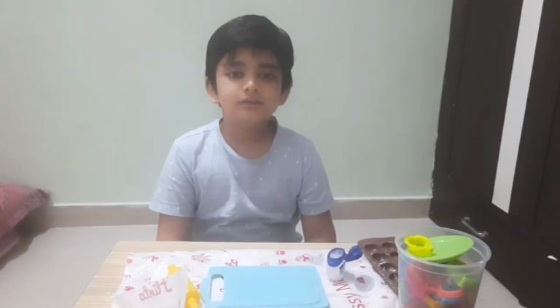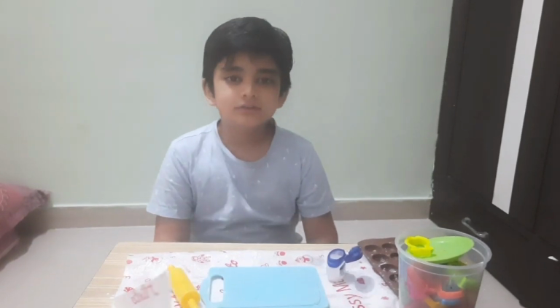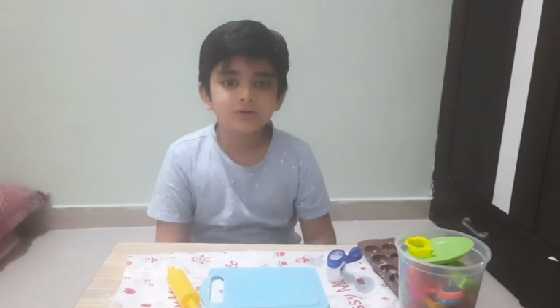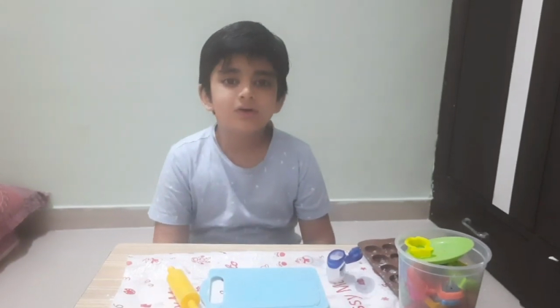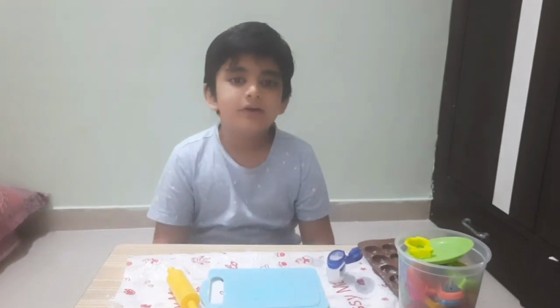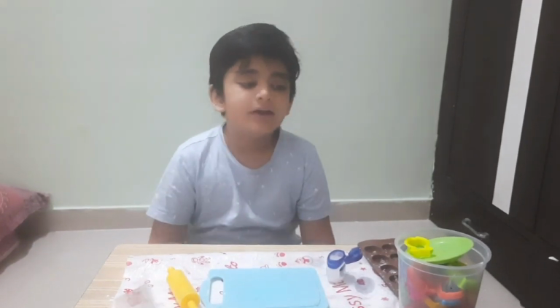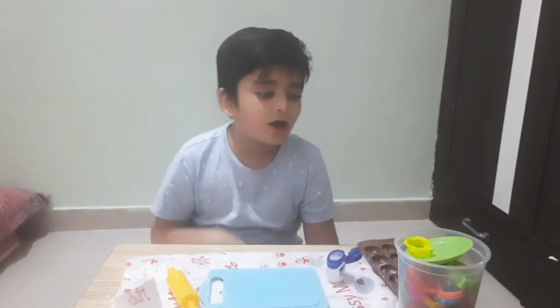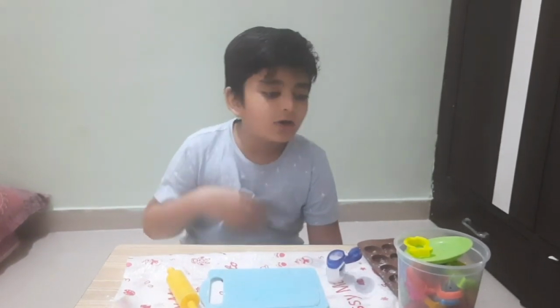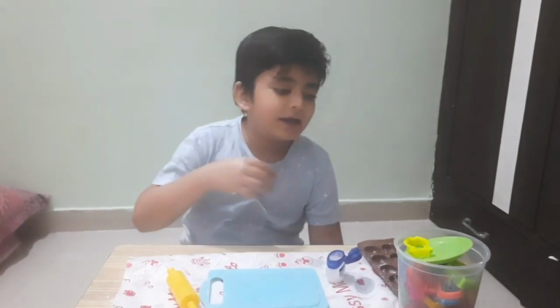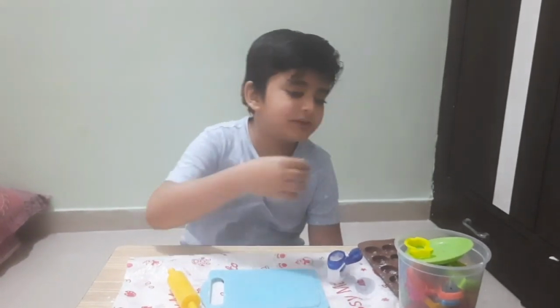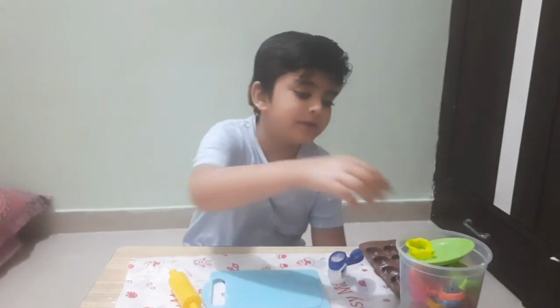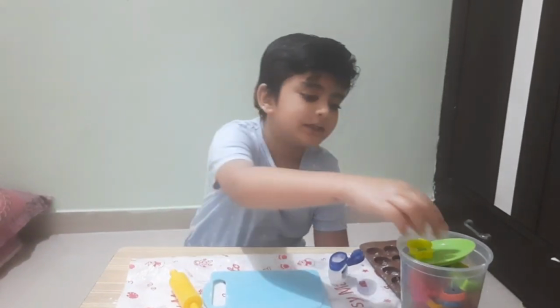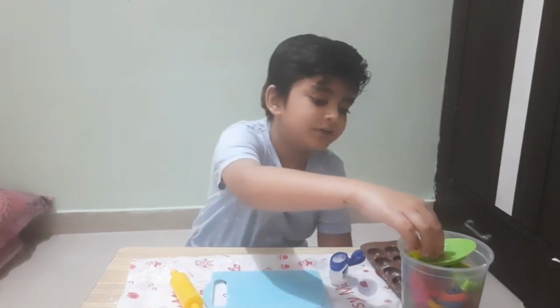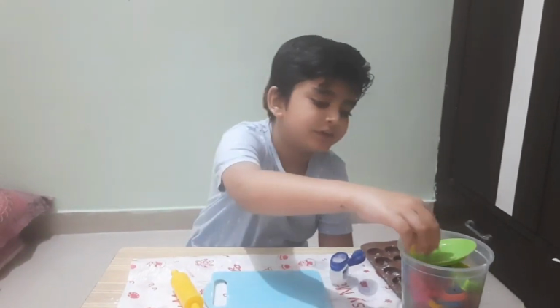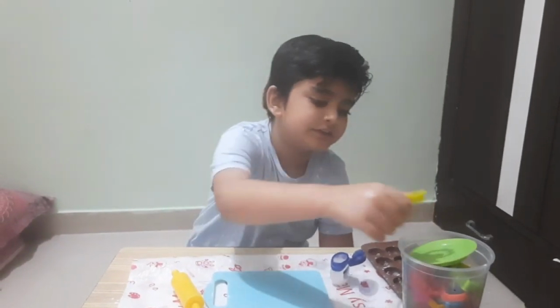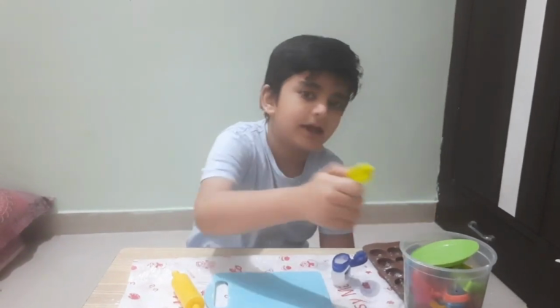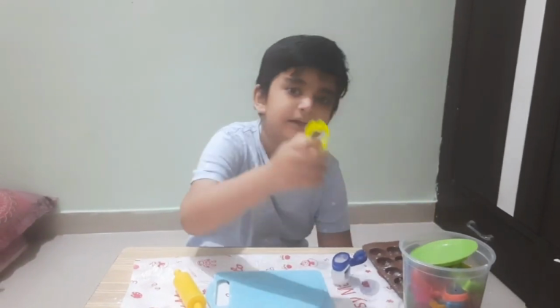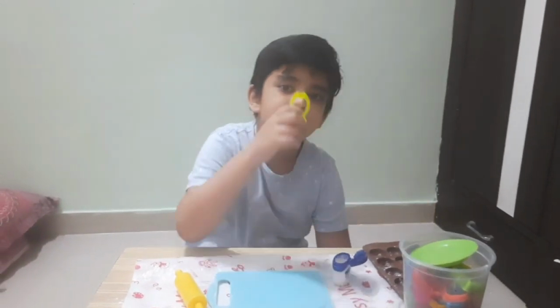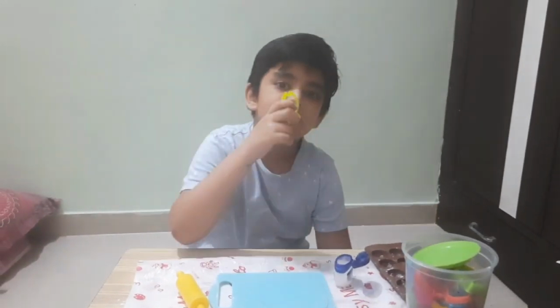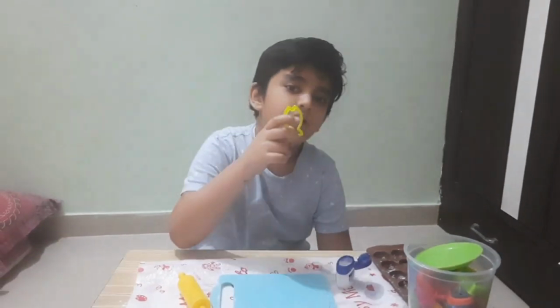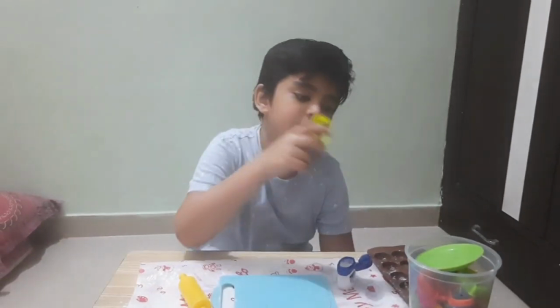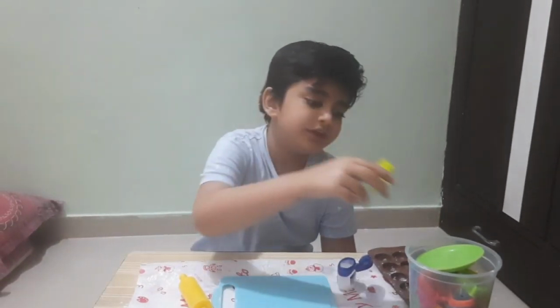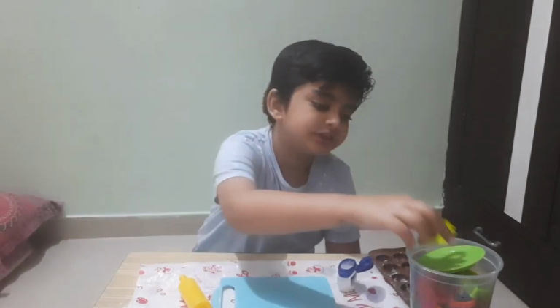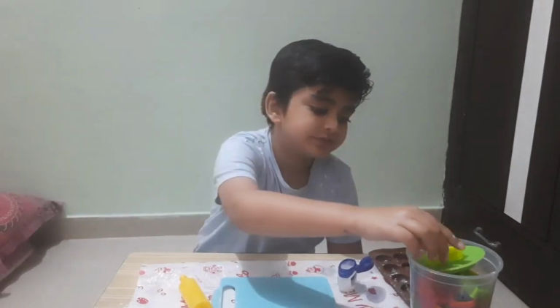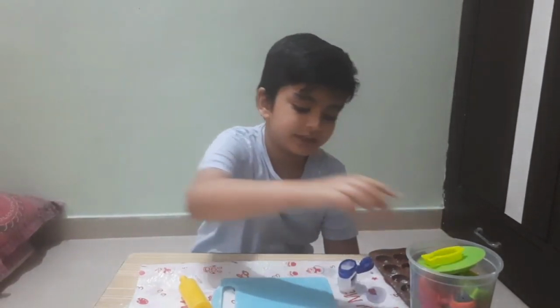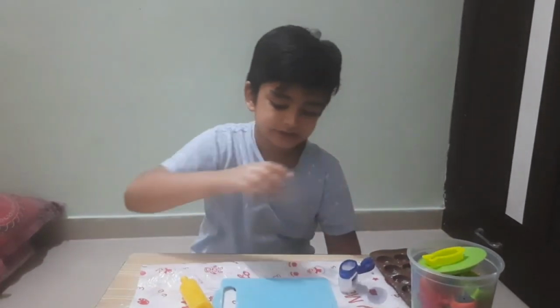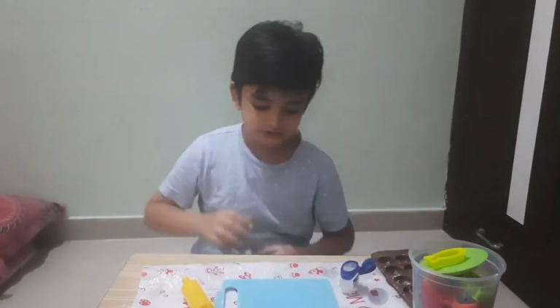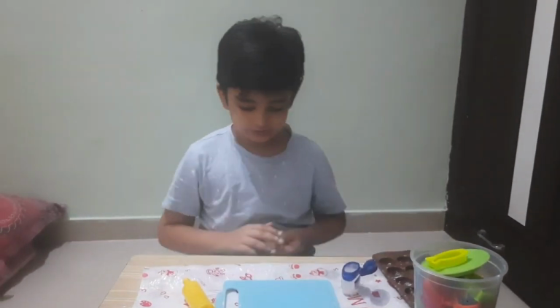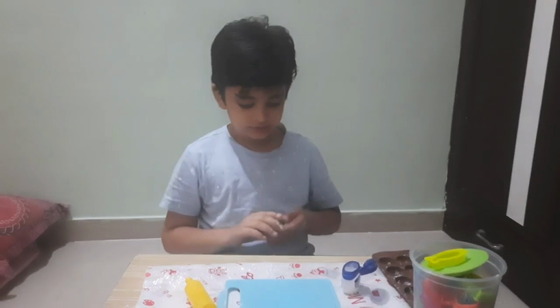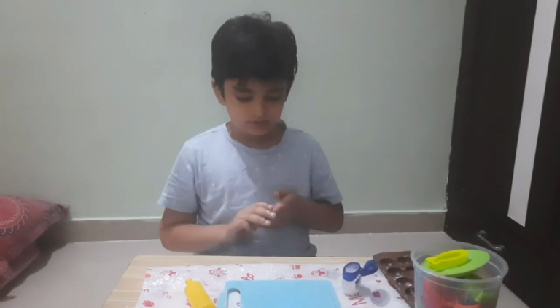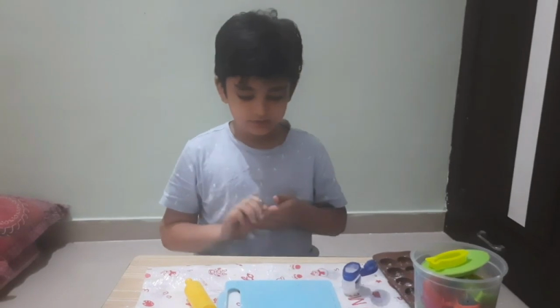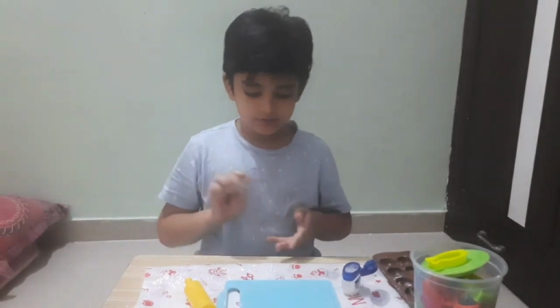So, now I will make the fridge magnet of this fish. Let's do it.